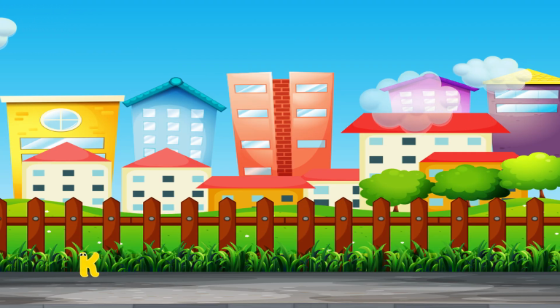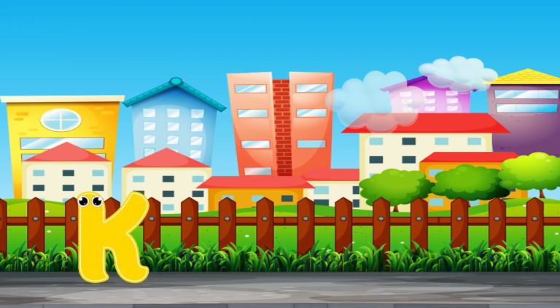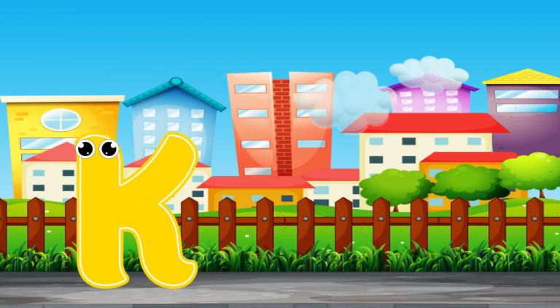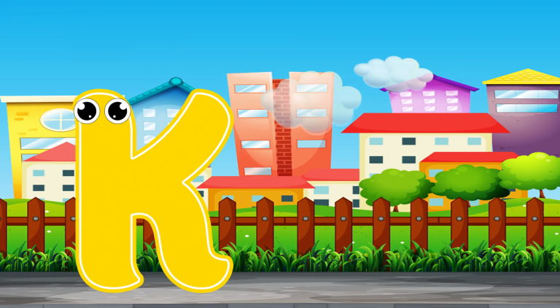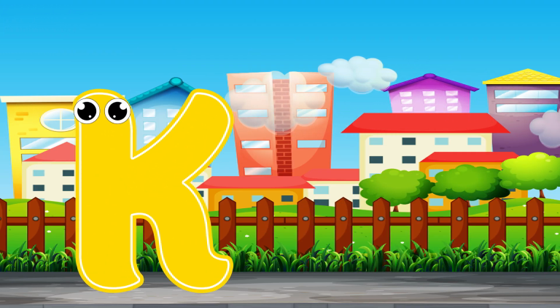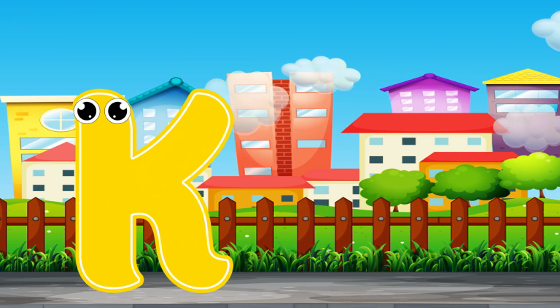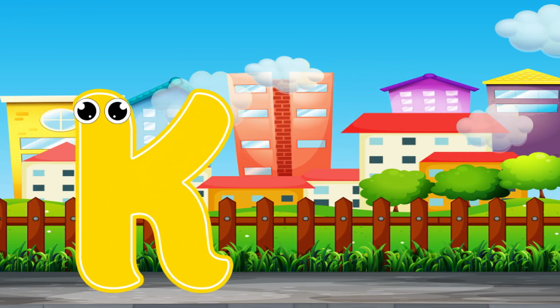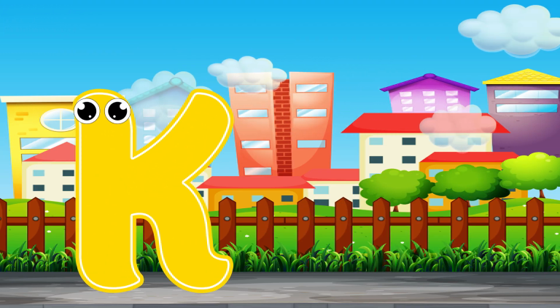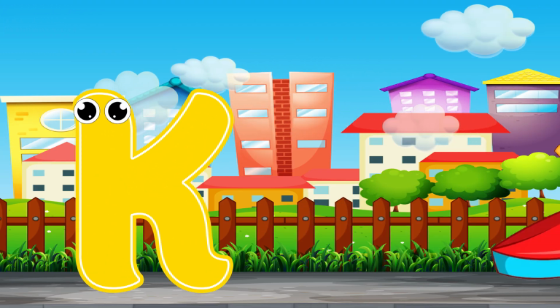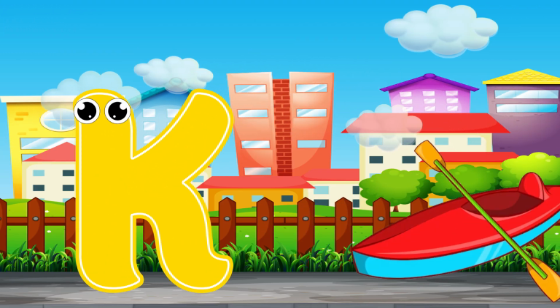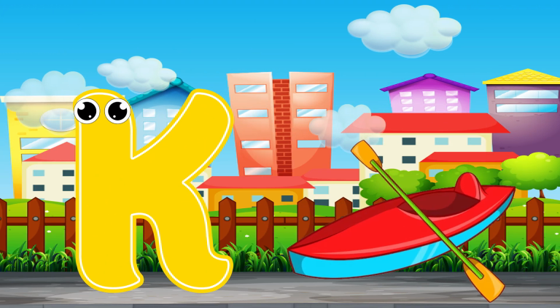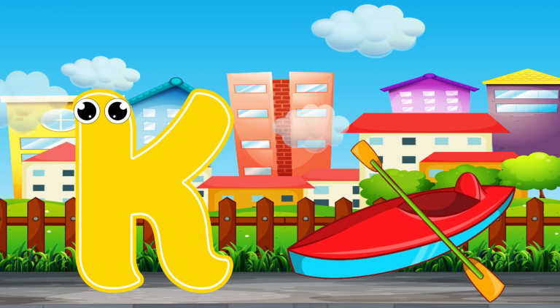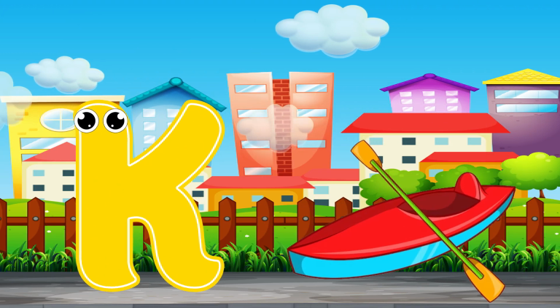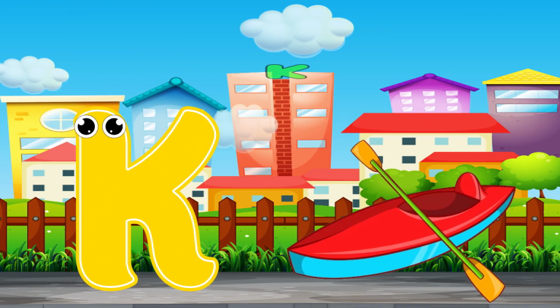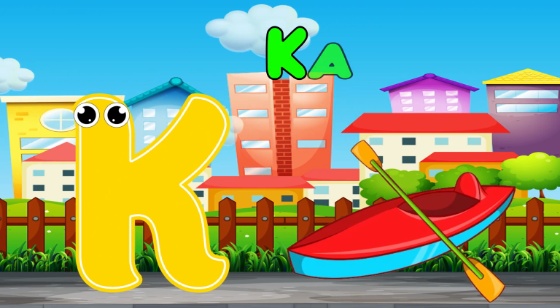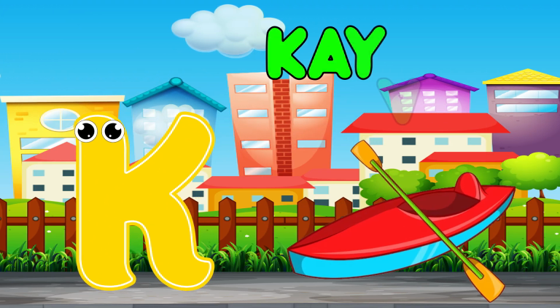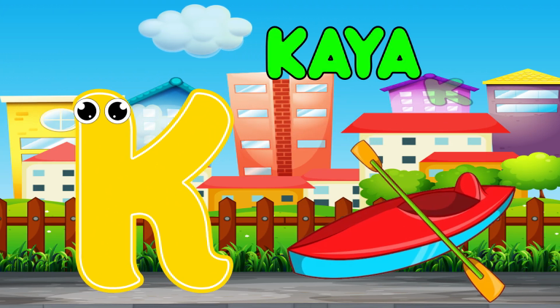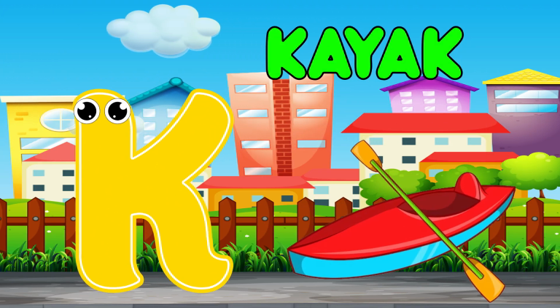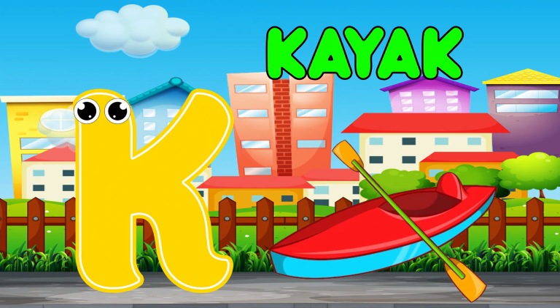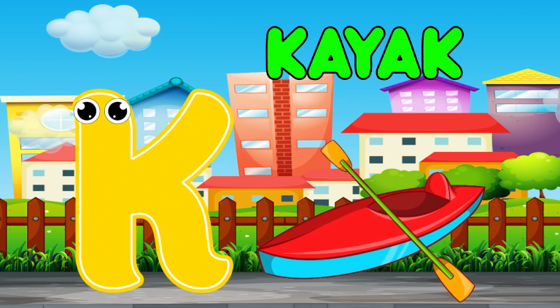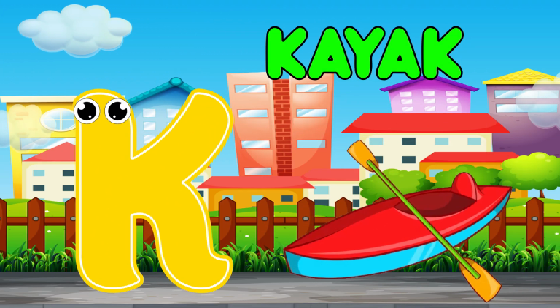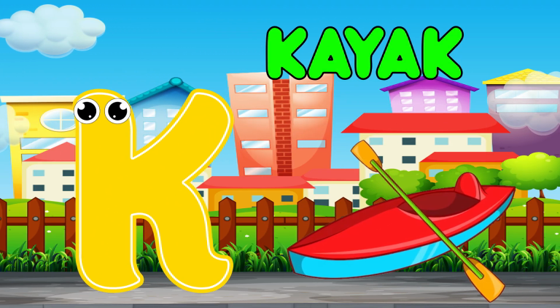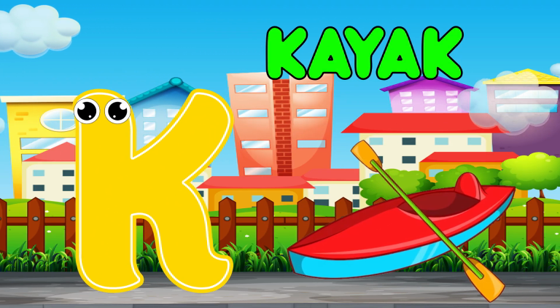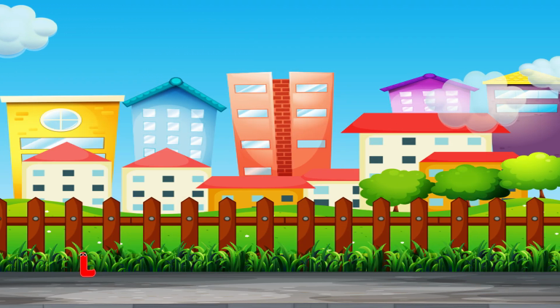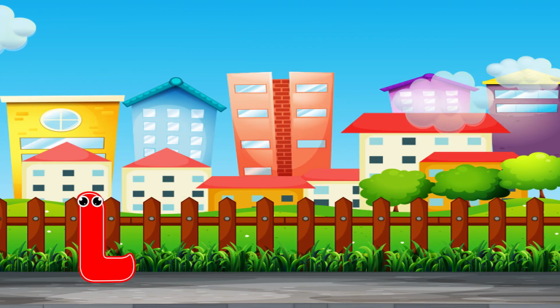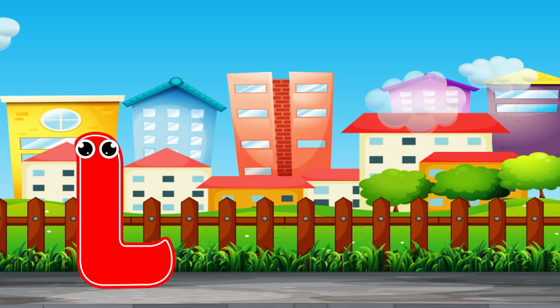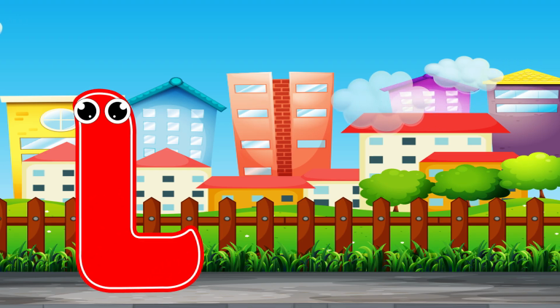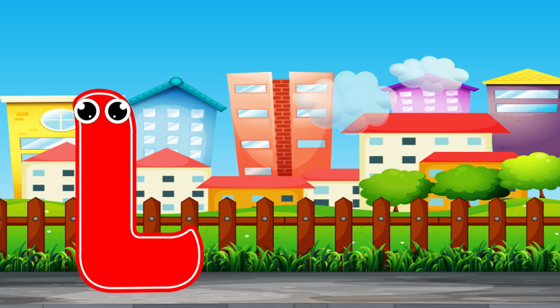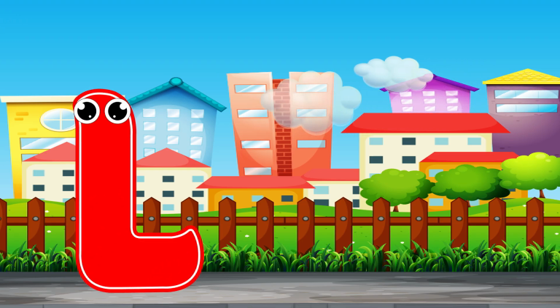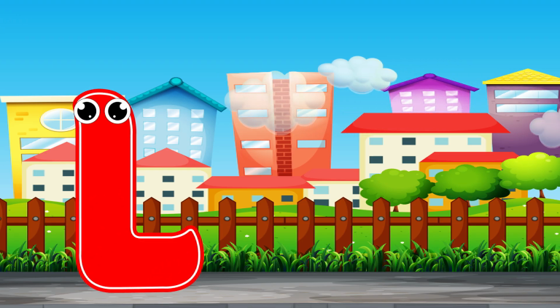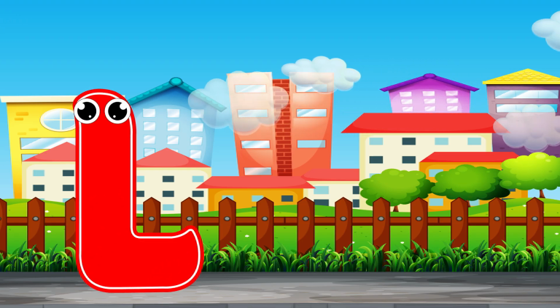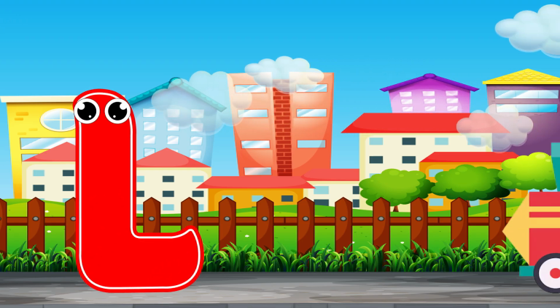K is for kayak. K, kayak. L is for locomotive.